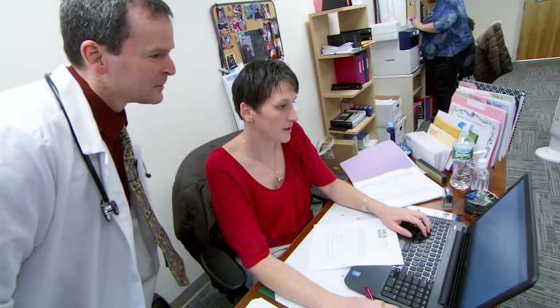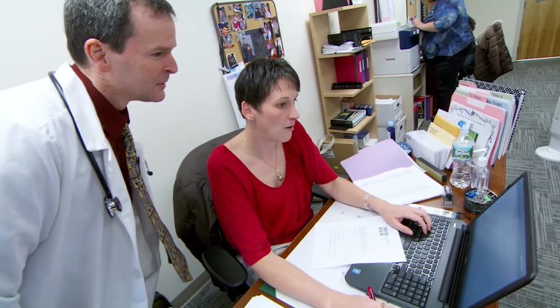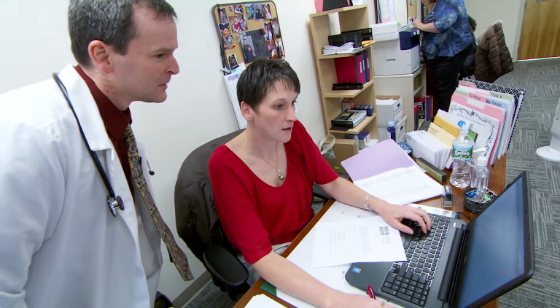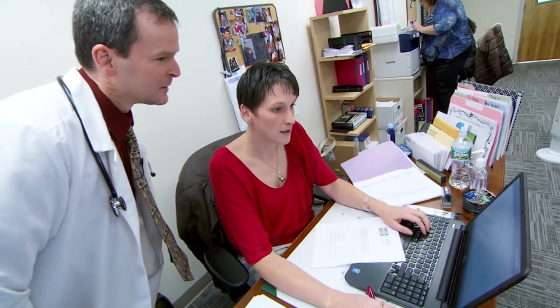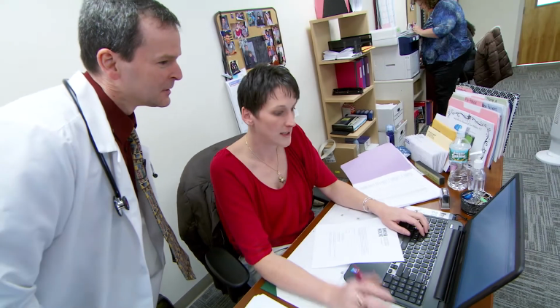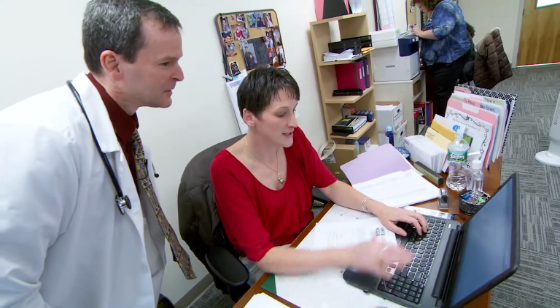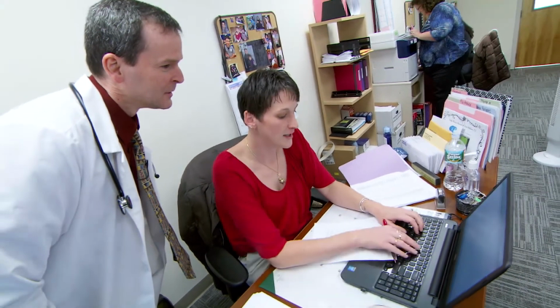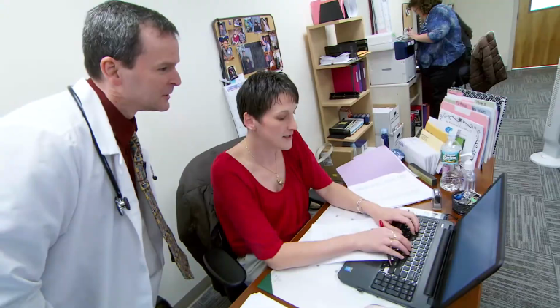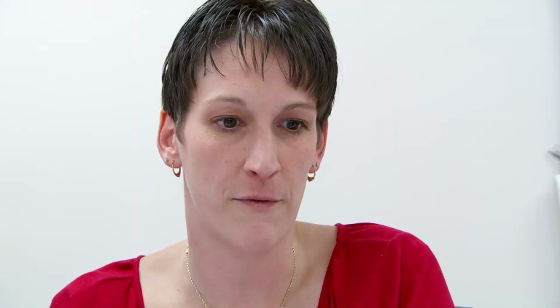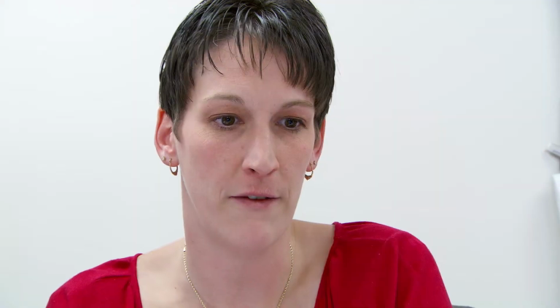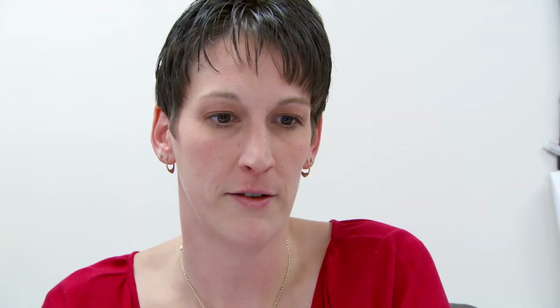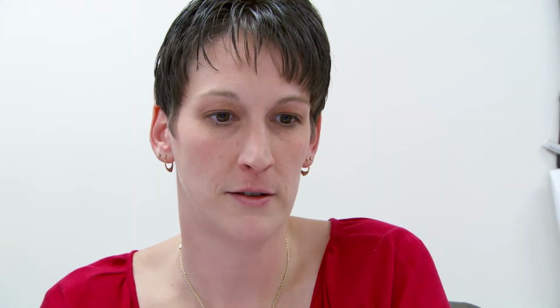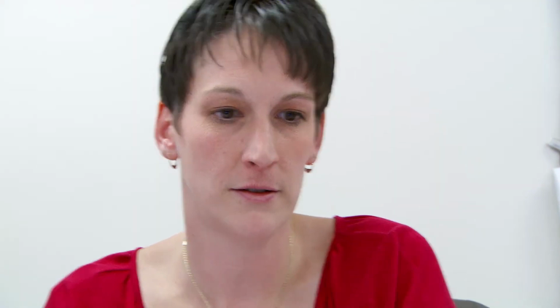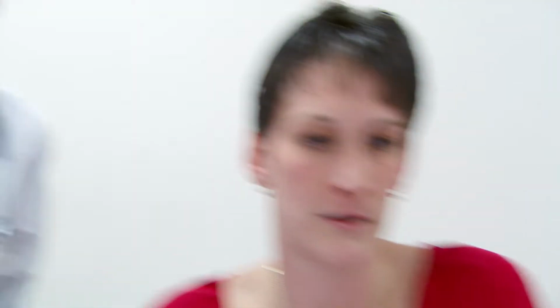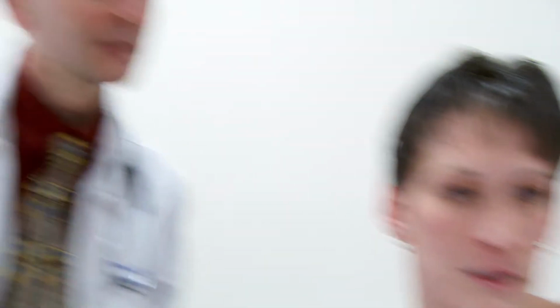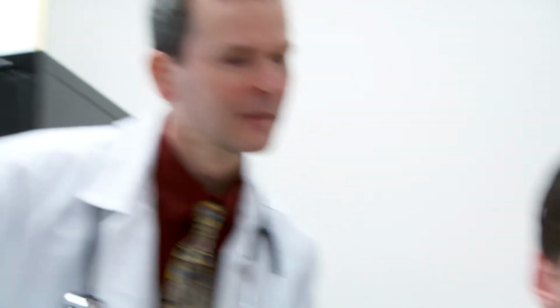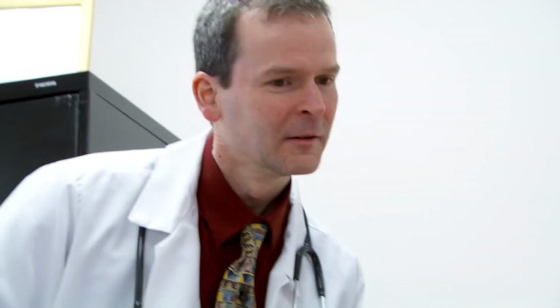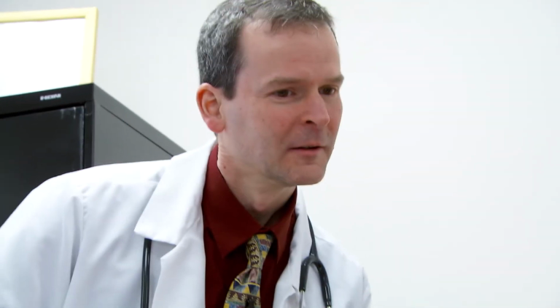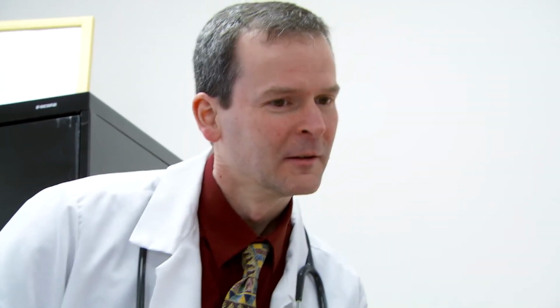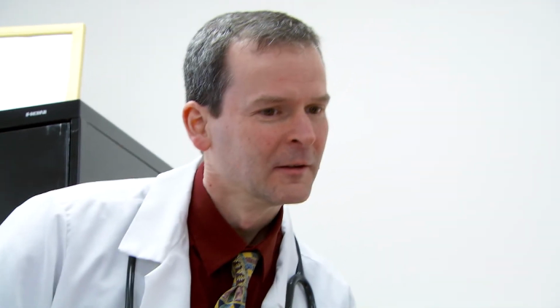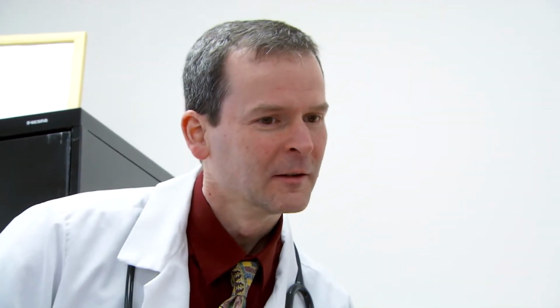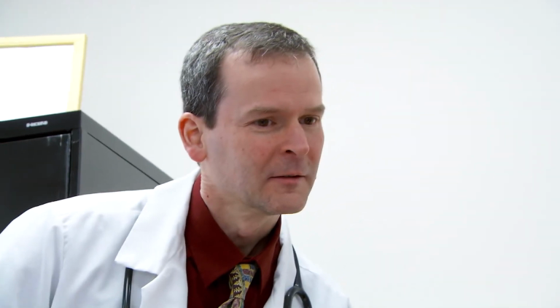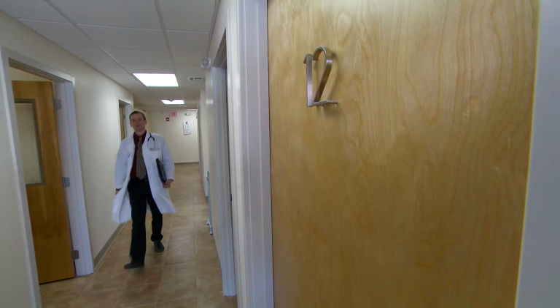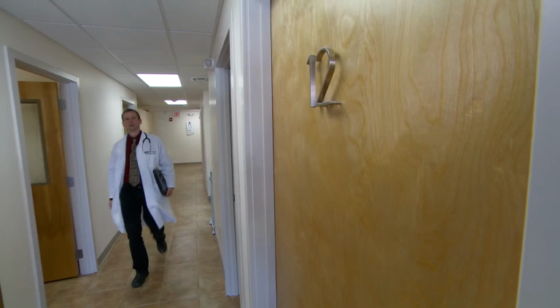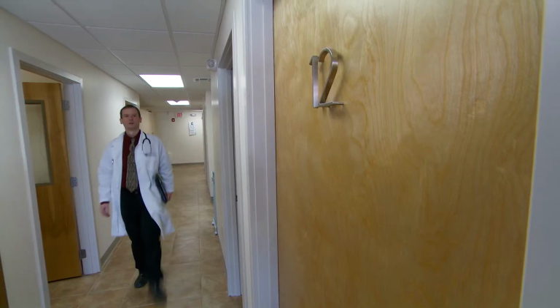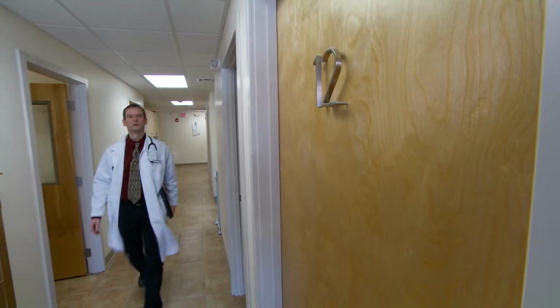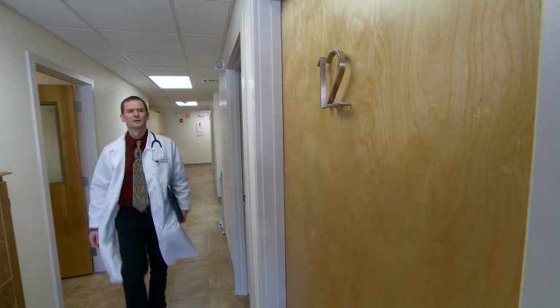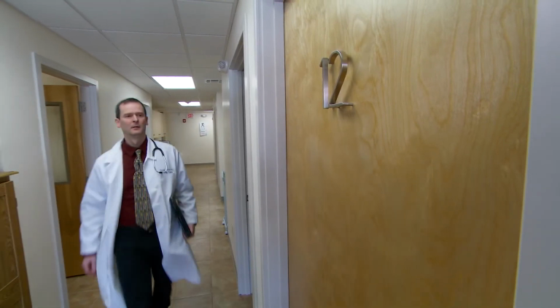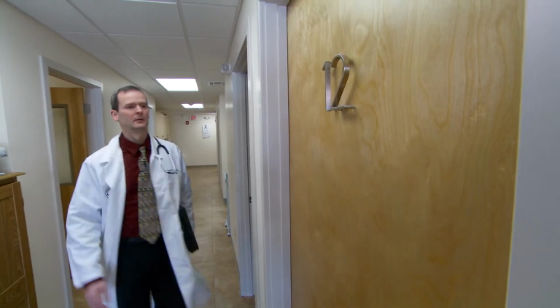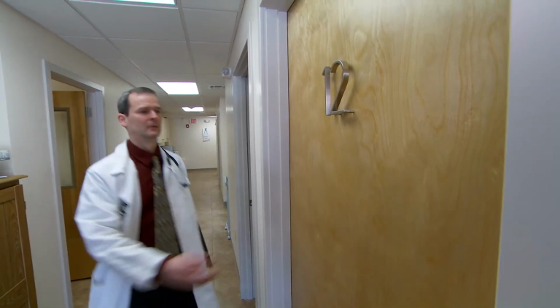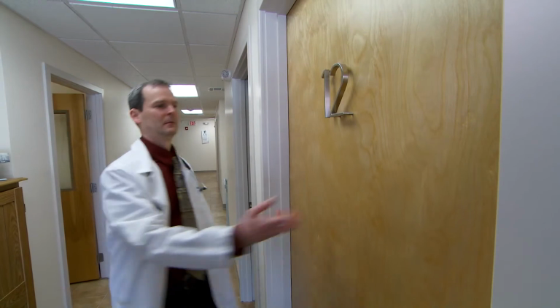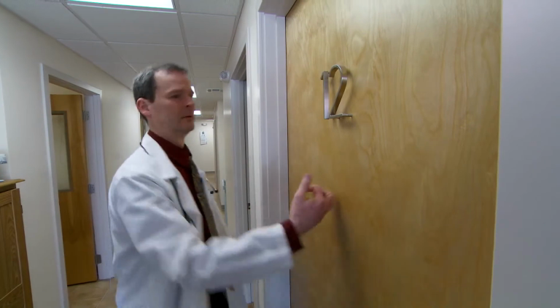We see roughly 120 to 150 patients a day and manage numerous pieces of data and information.